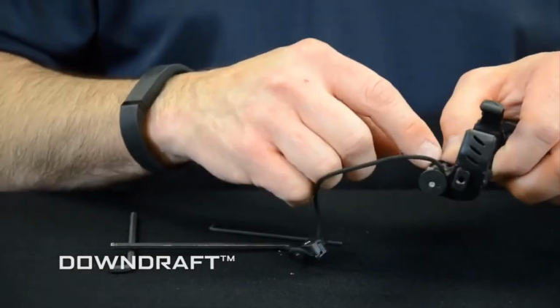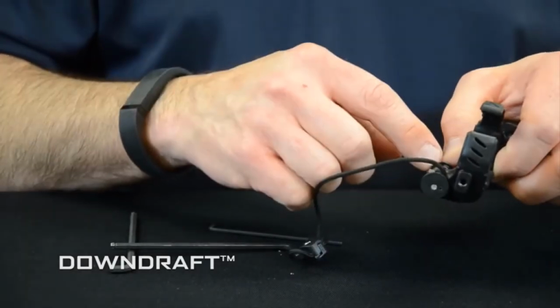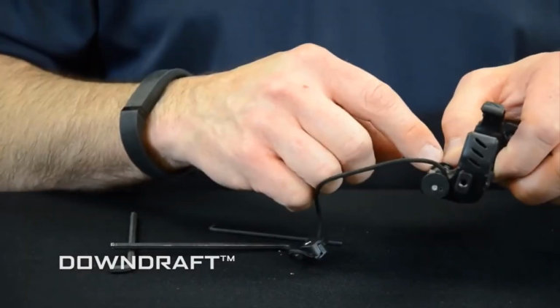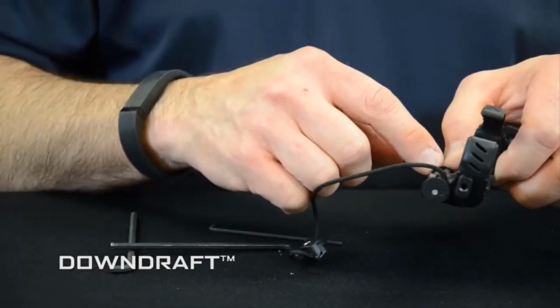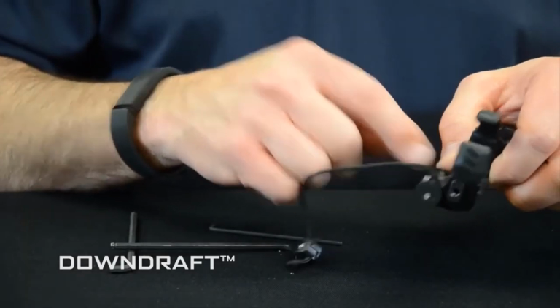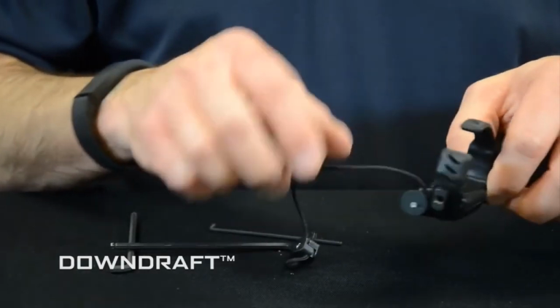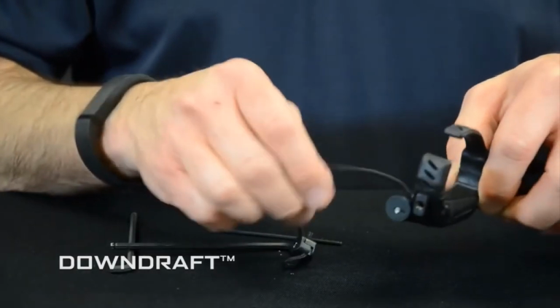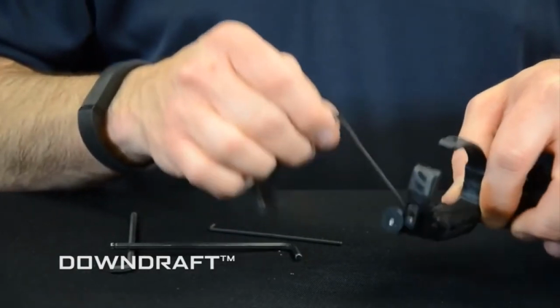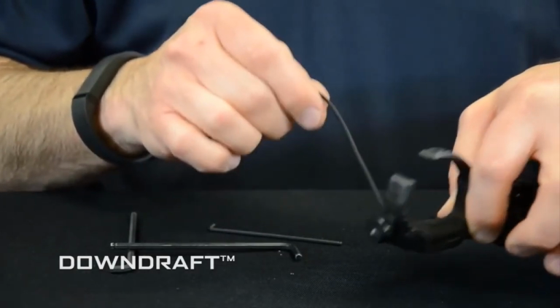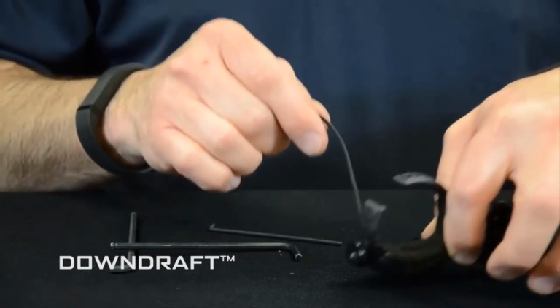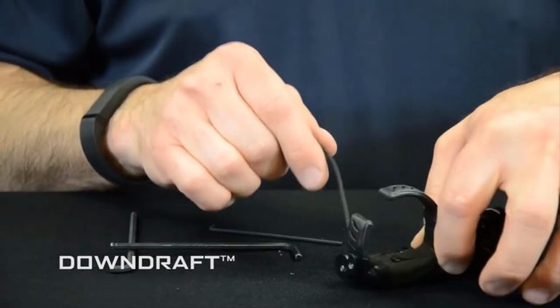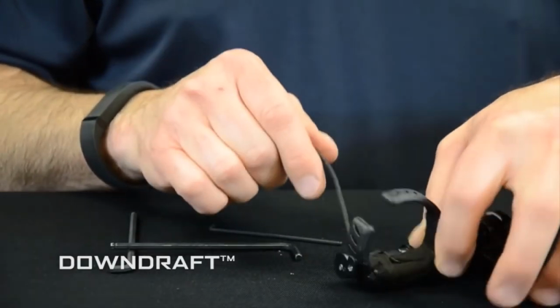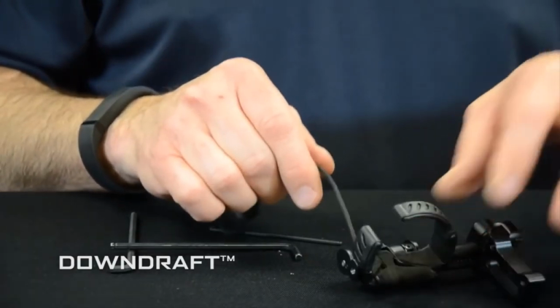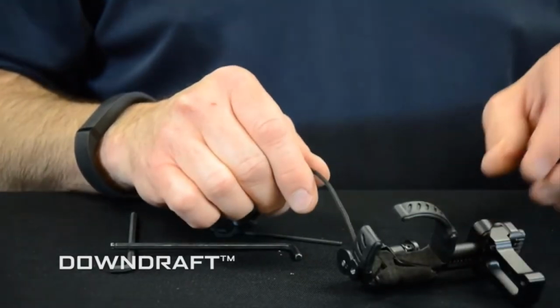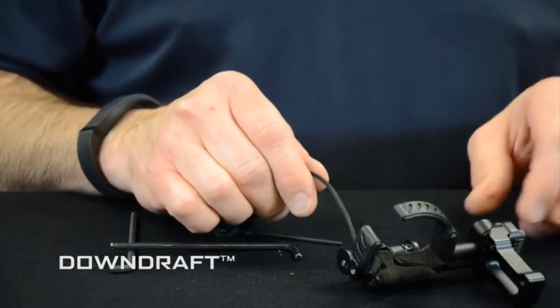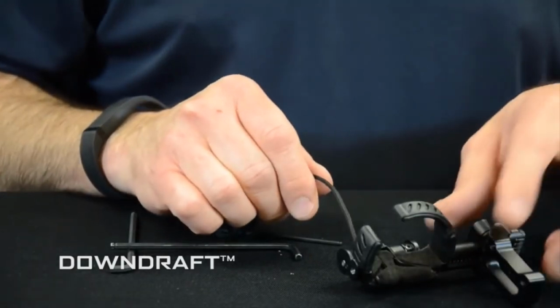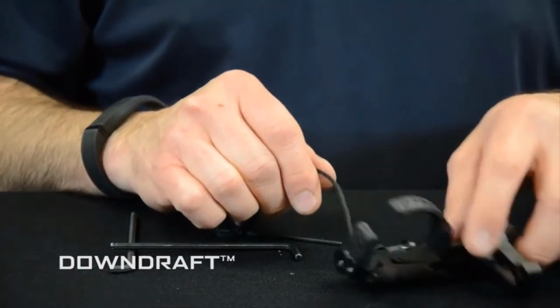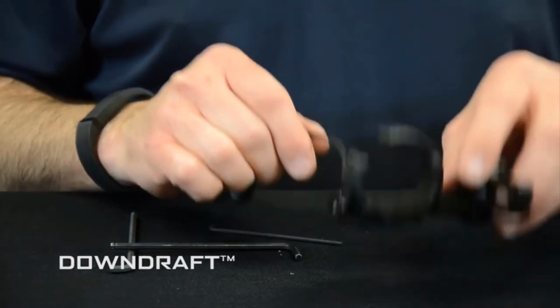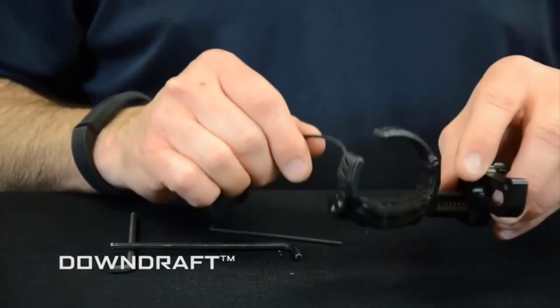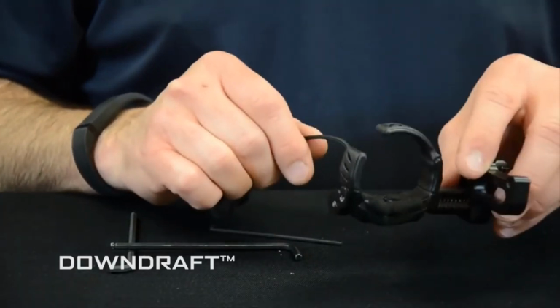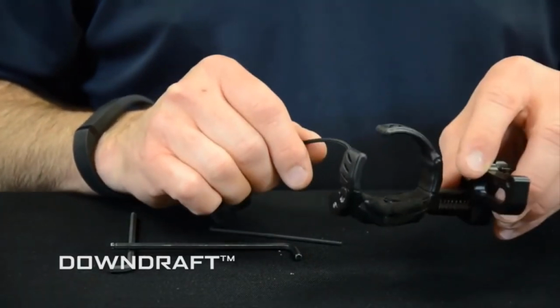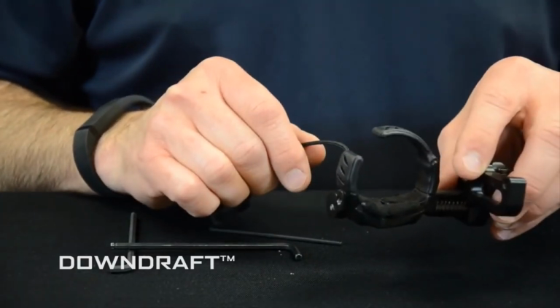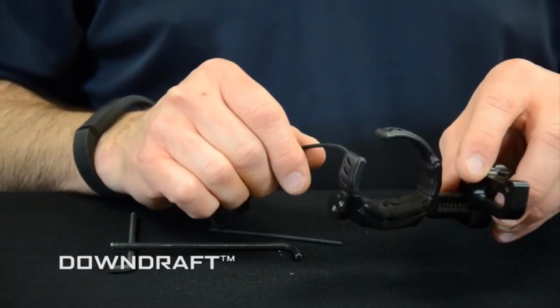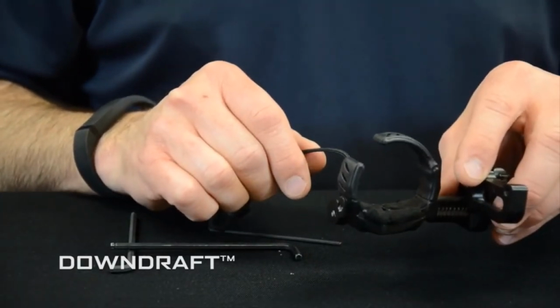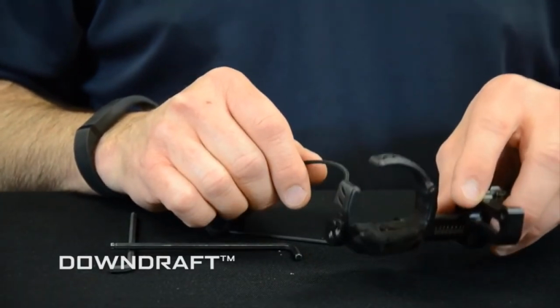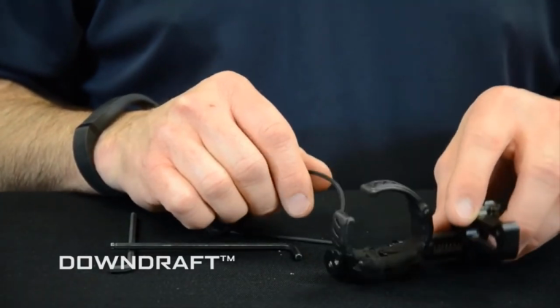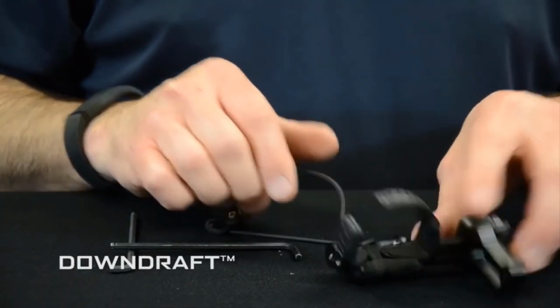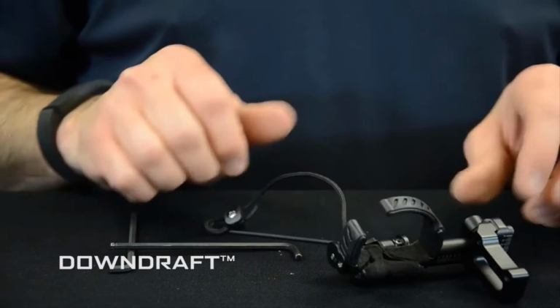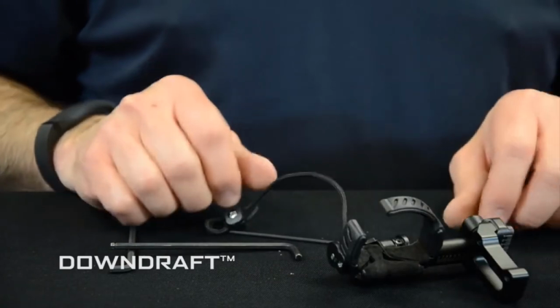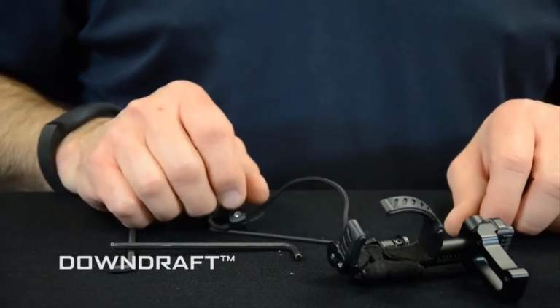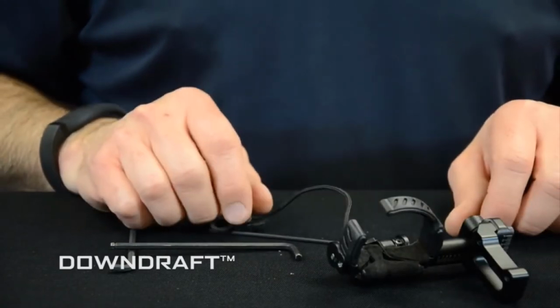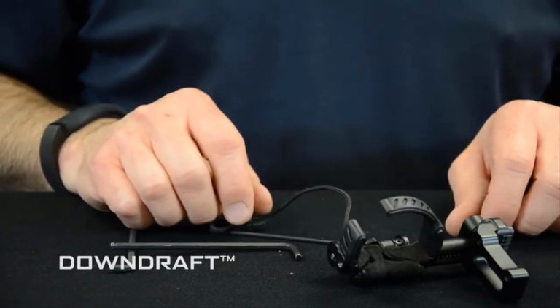The last thing you'll need to do is take your down cord and move it to the other side.